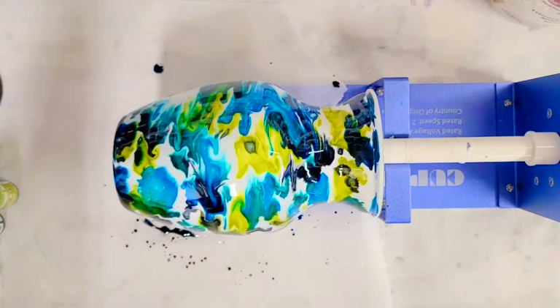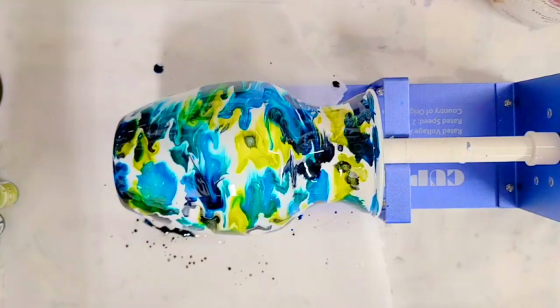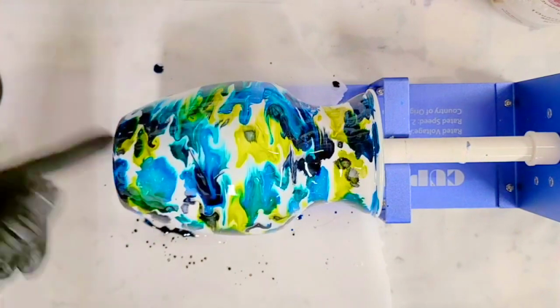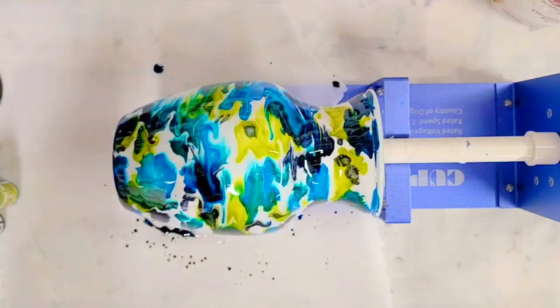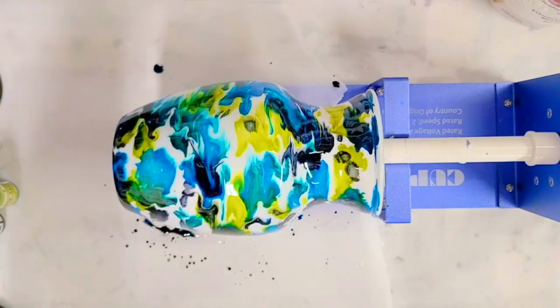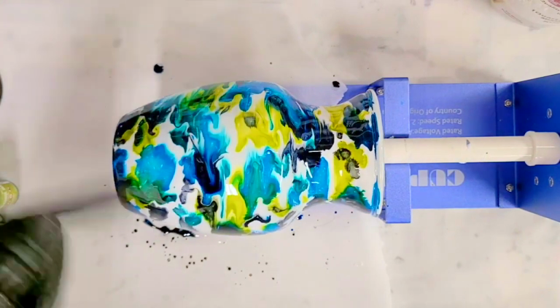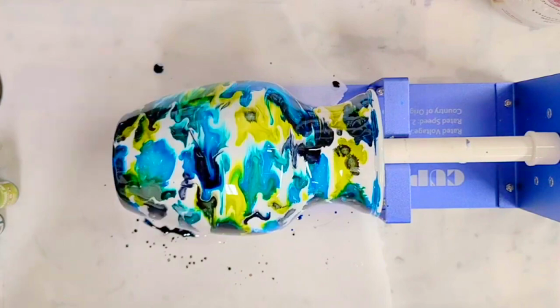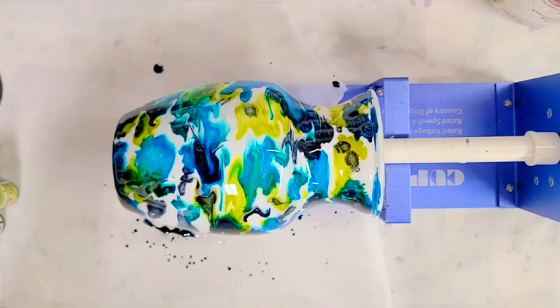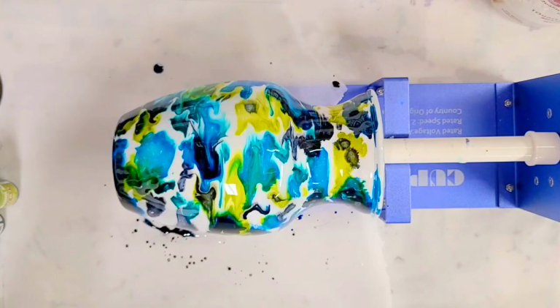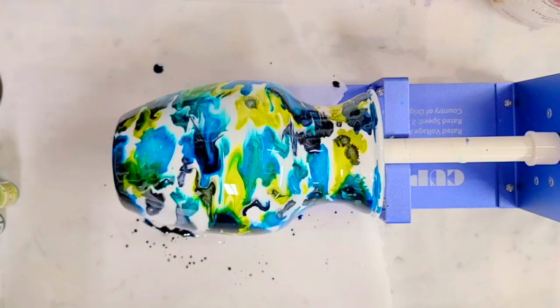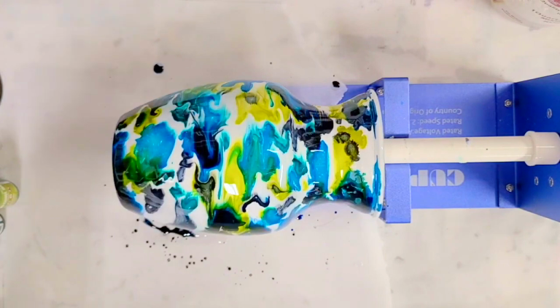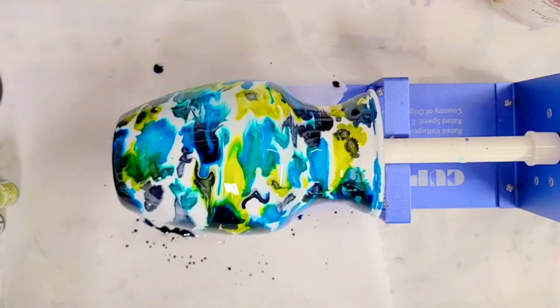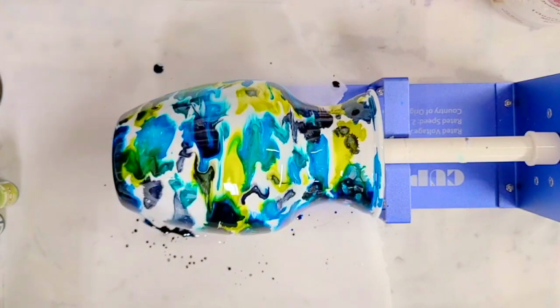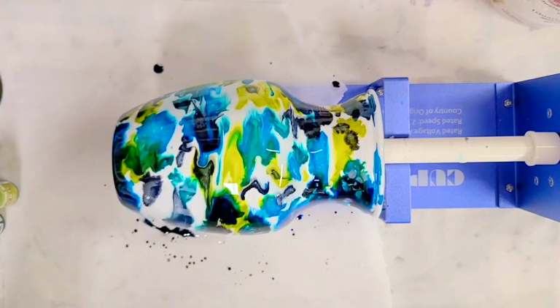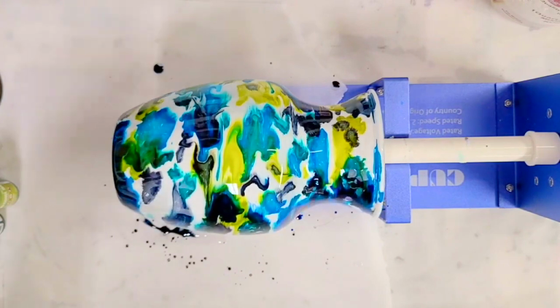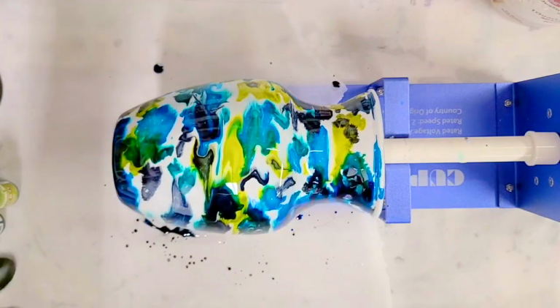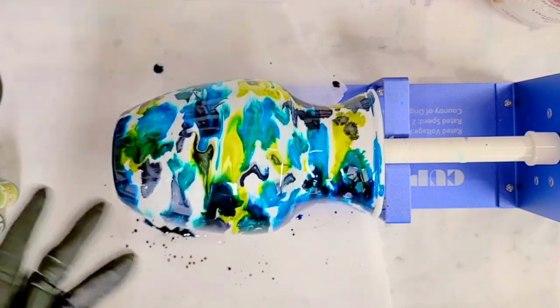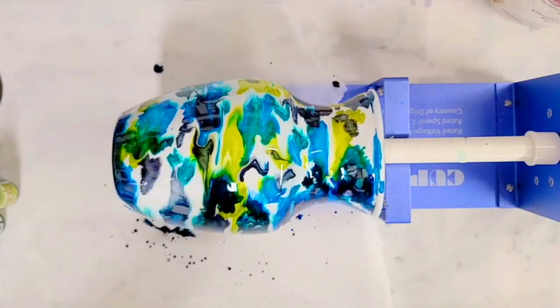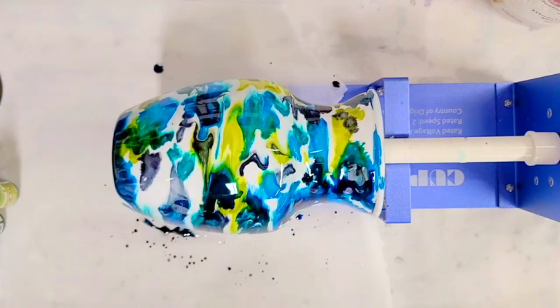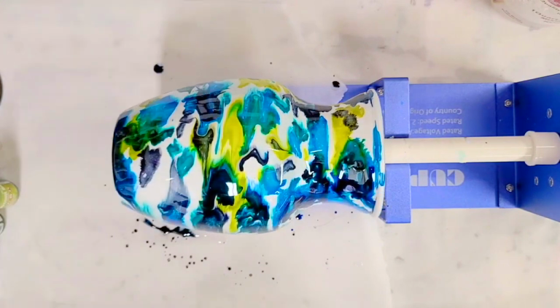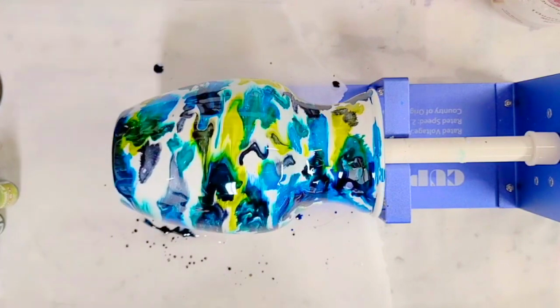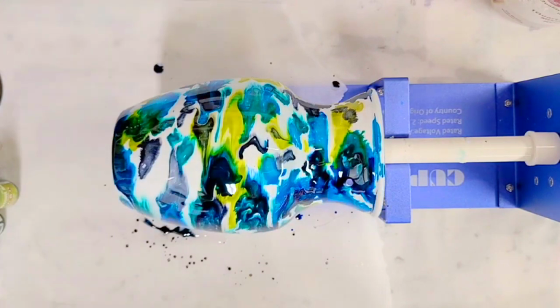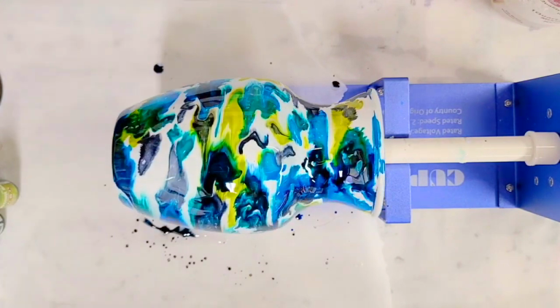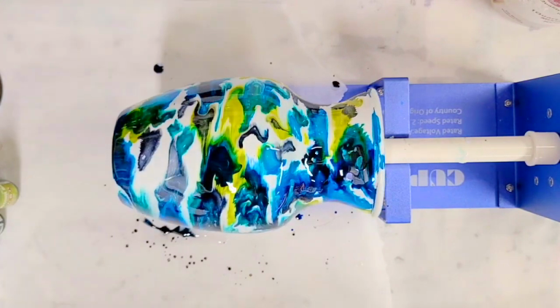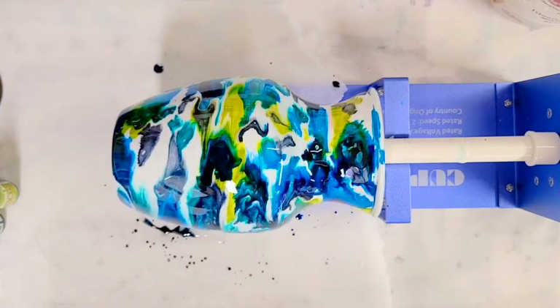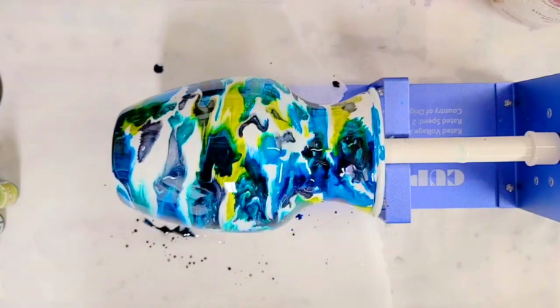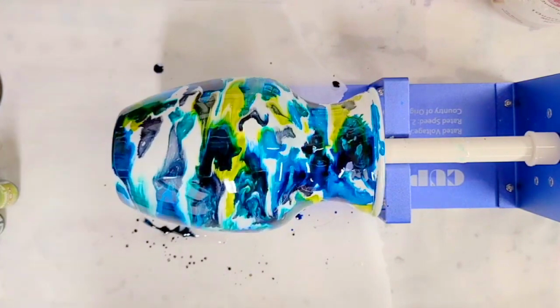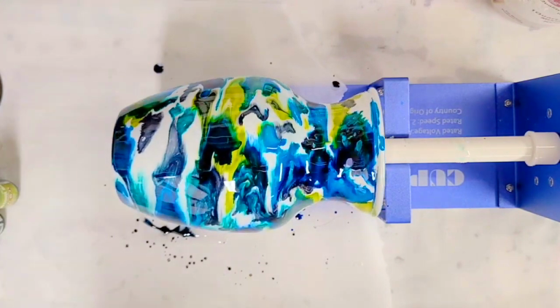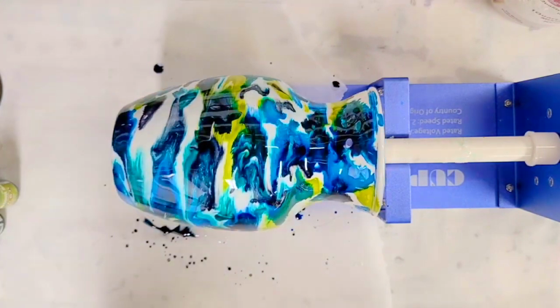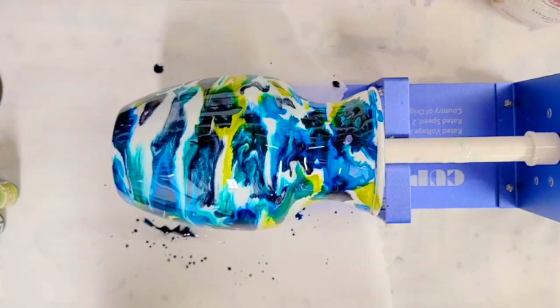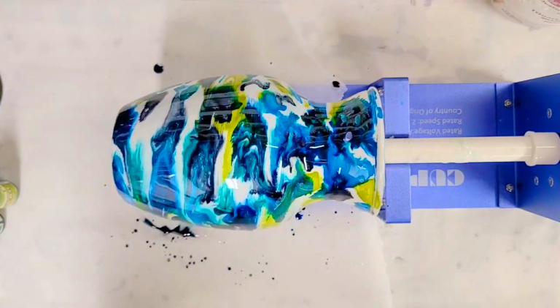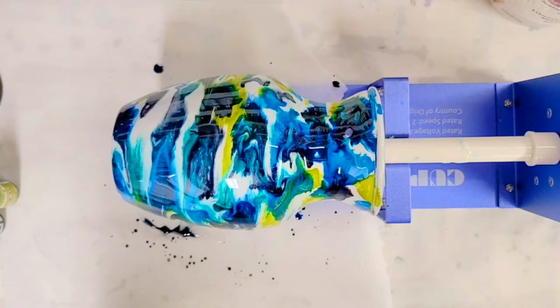This is going to continue moving for quite a while until it's dry. I'm going to let this rotate overnight and come back tomorrow to see how it looks.